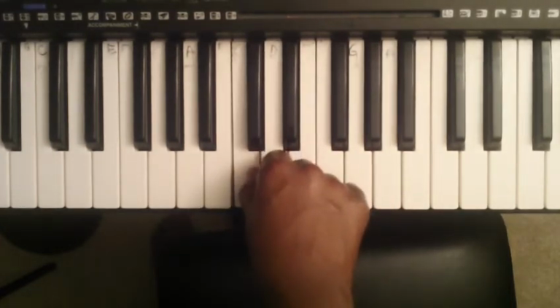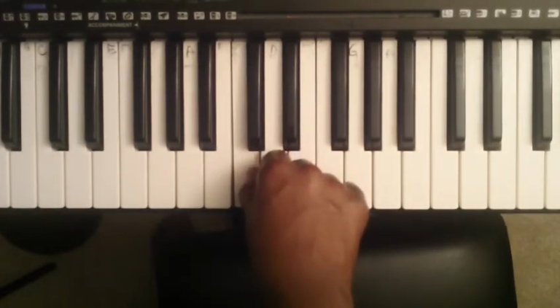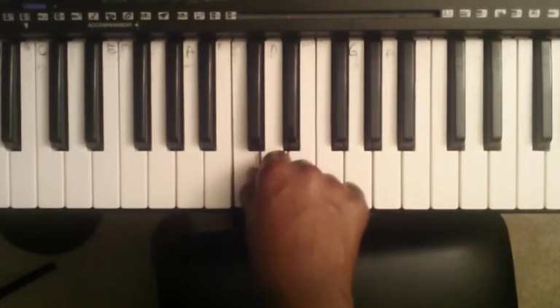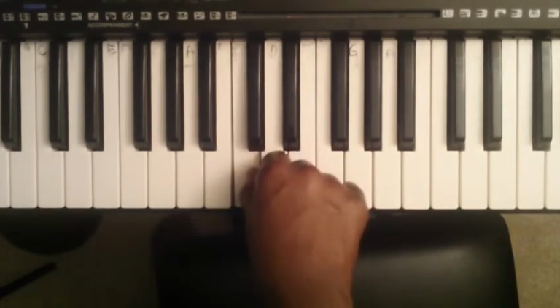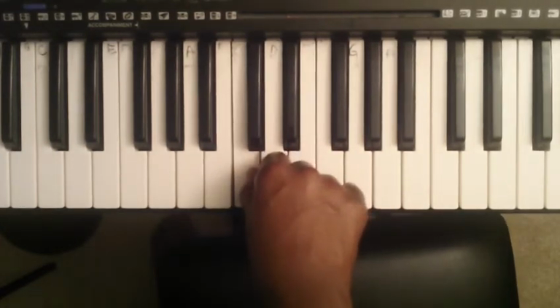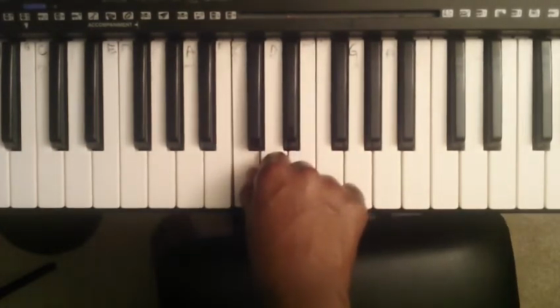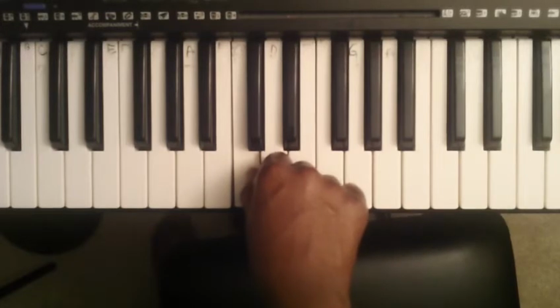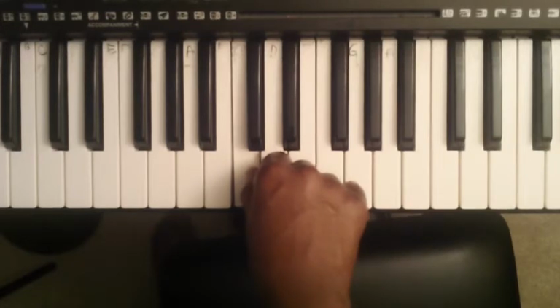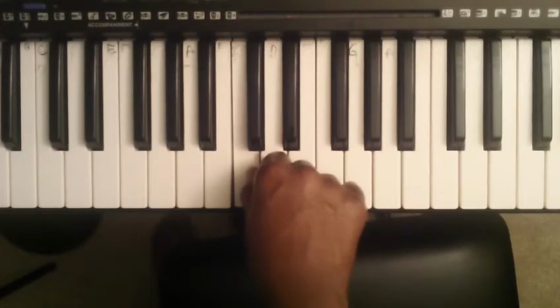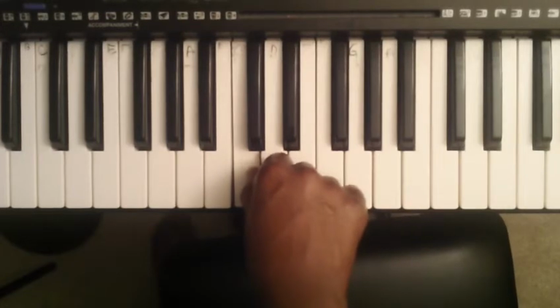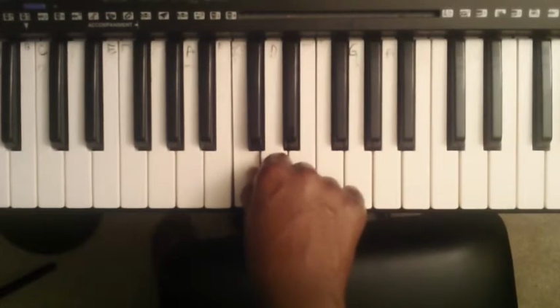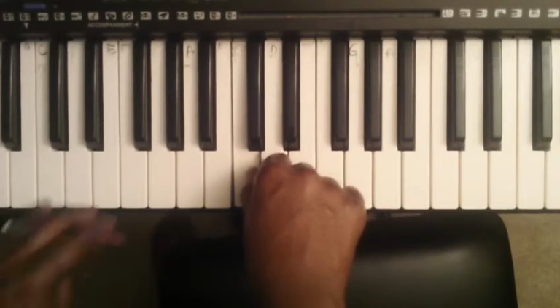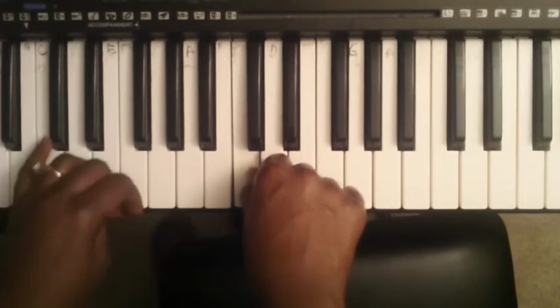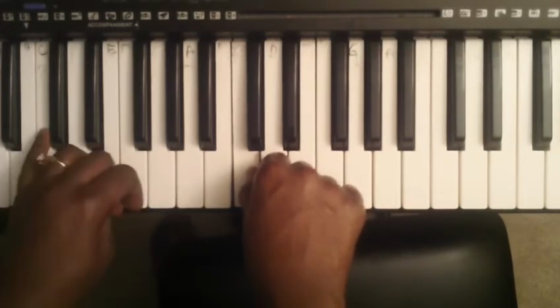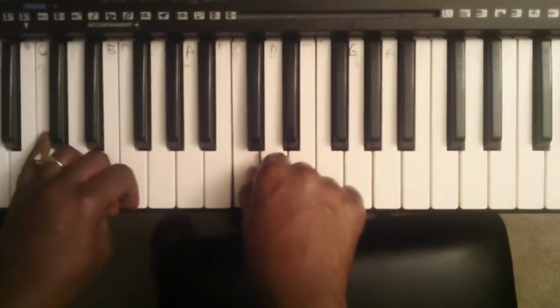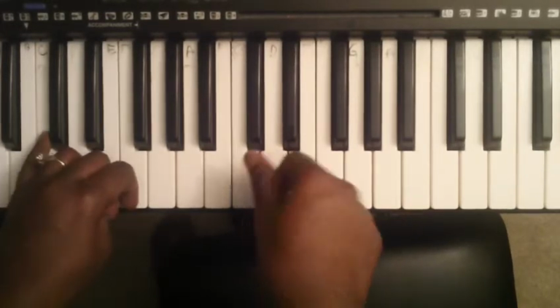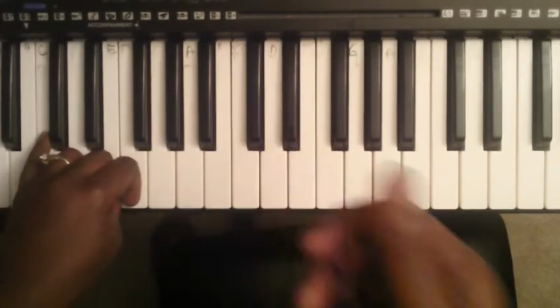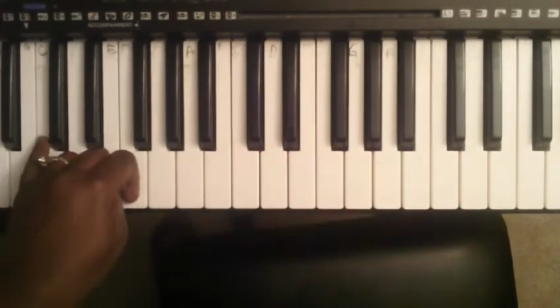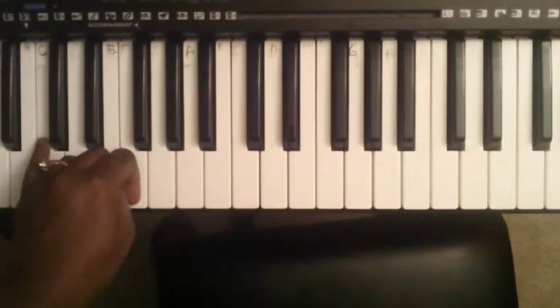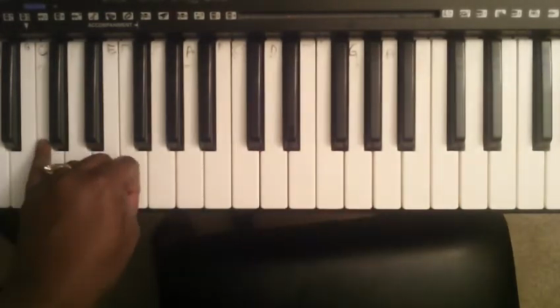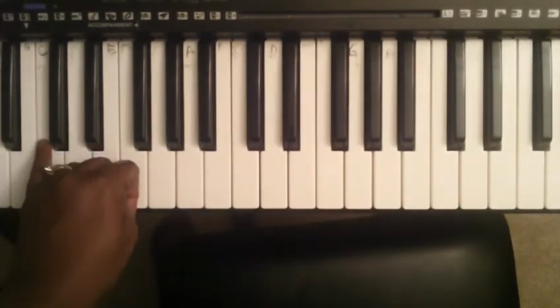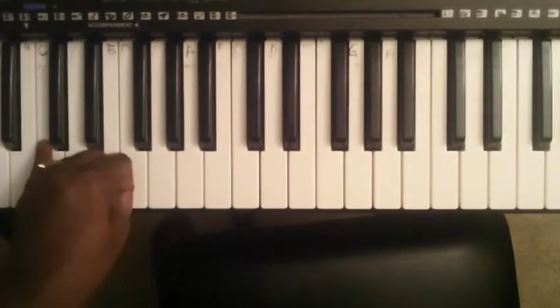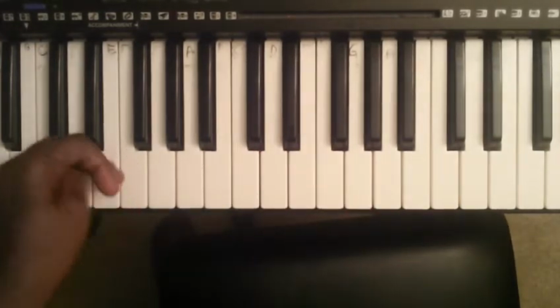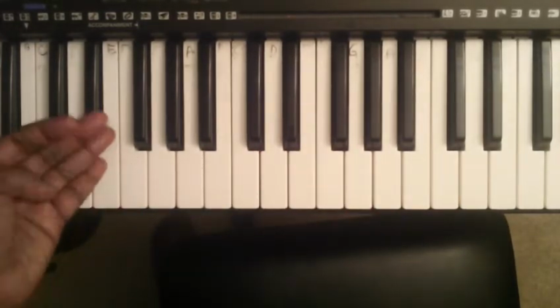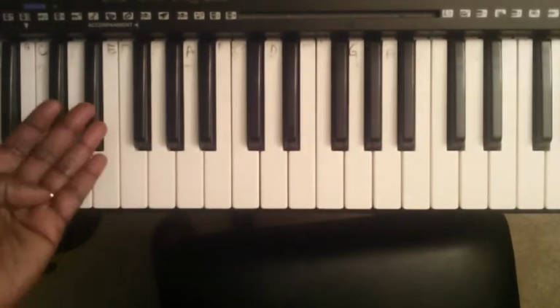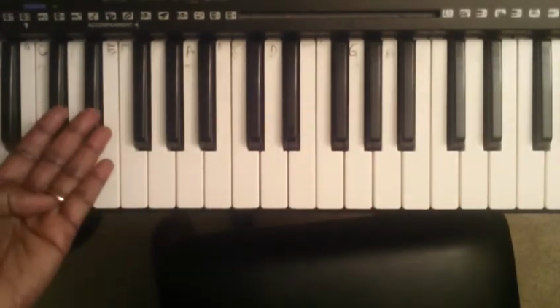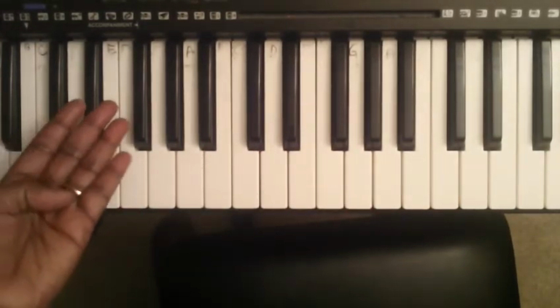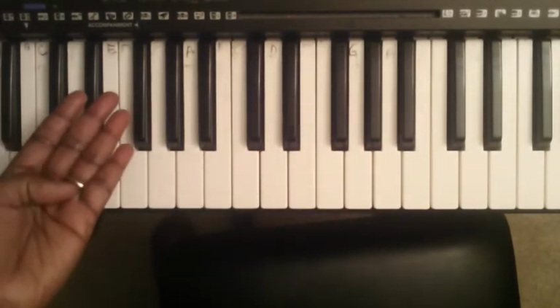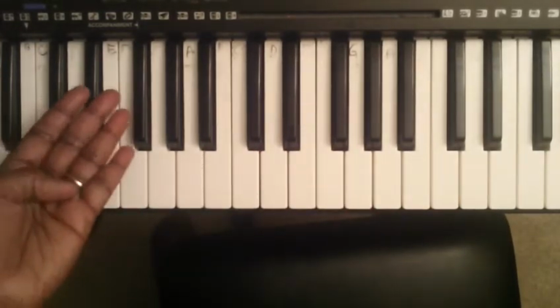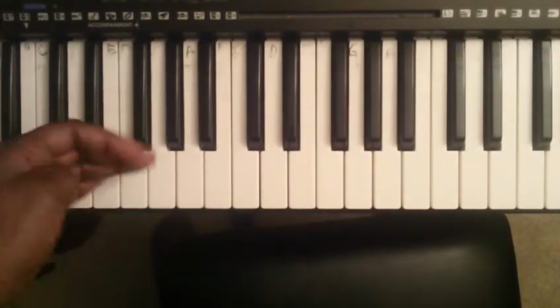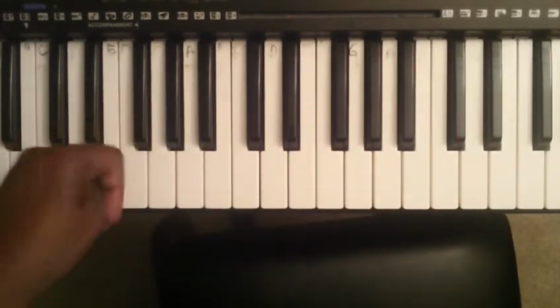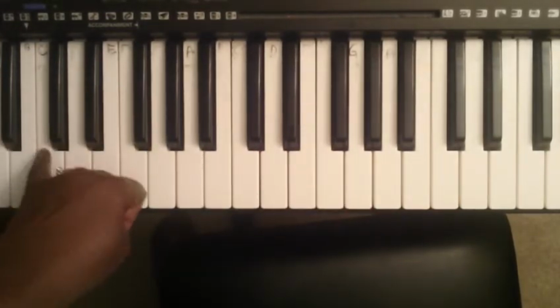Here is your left hand. I'm going to be tucking my thumb.